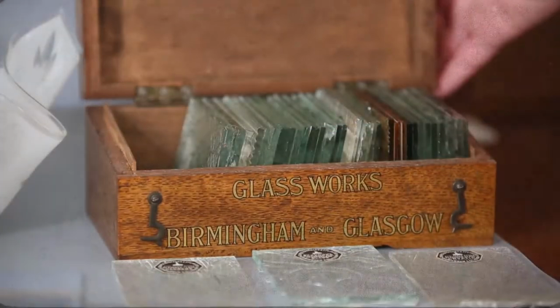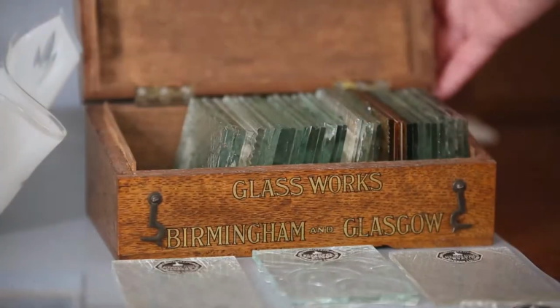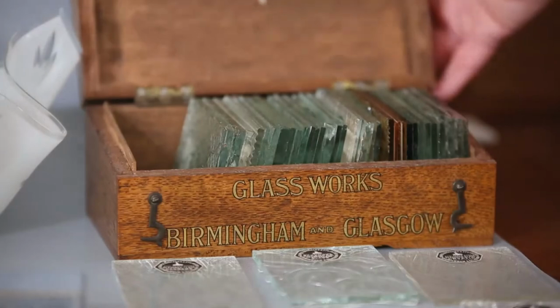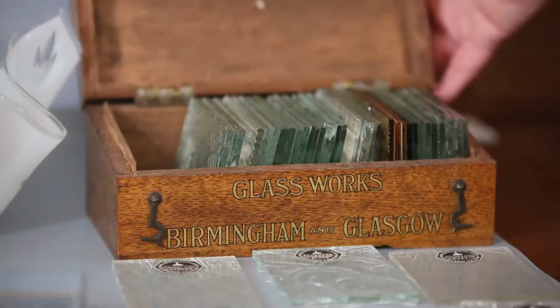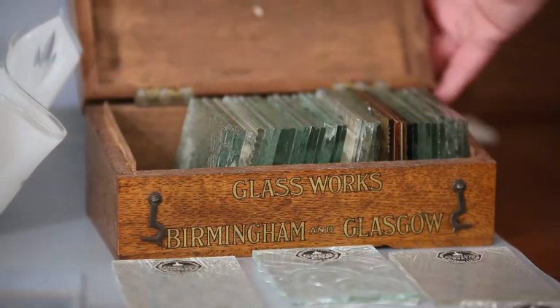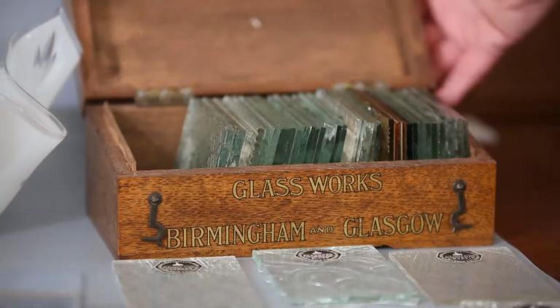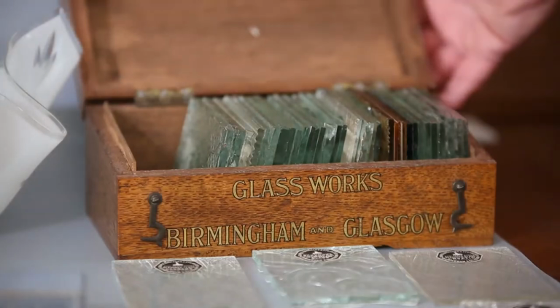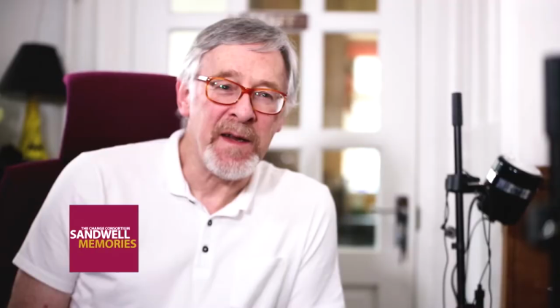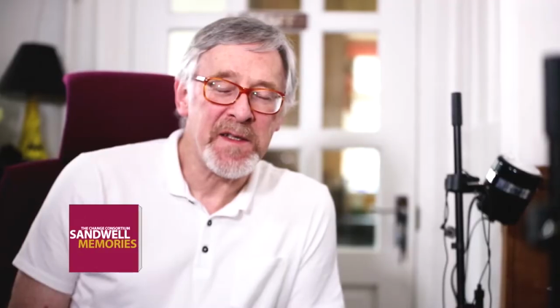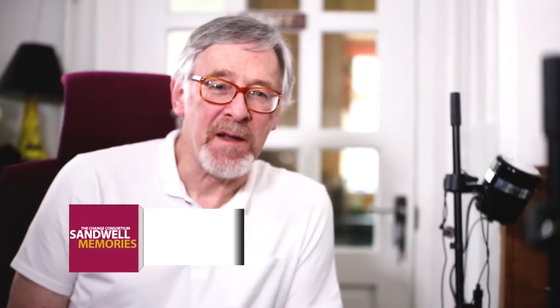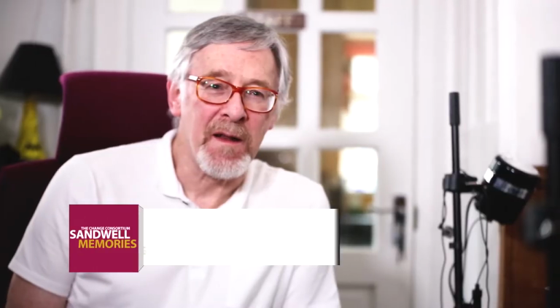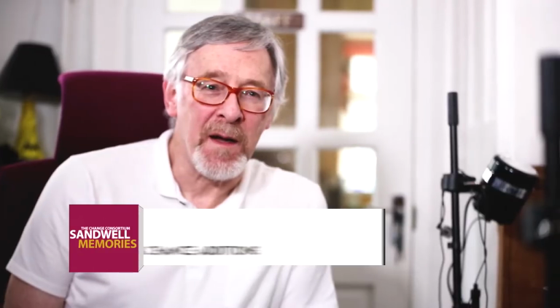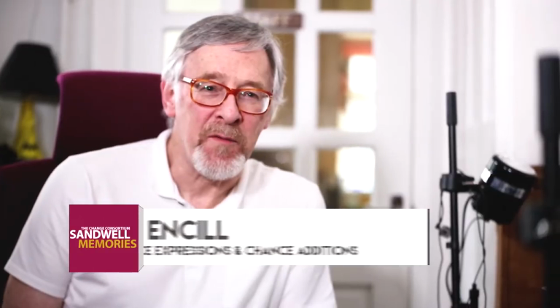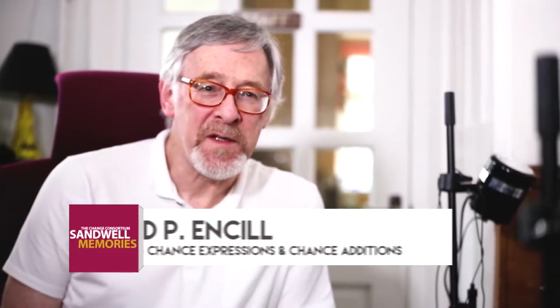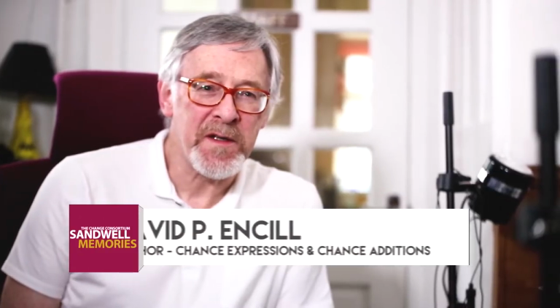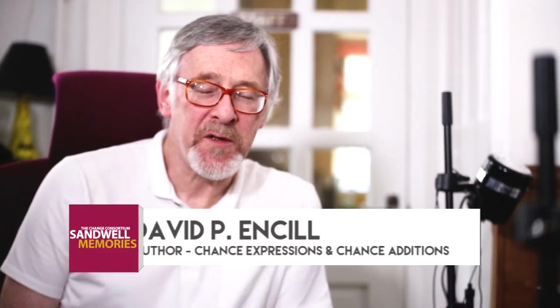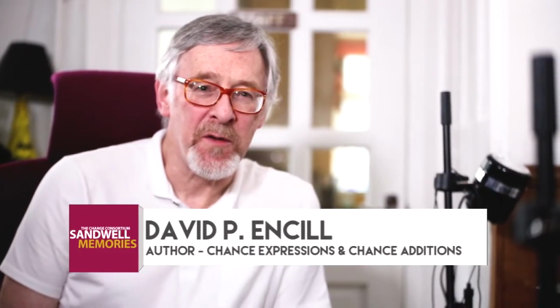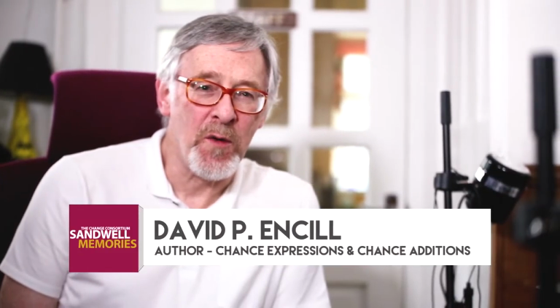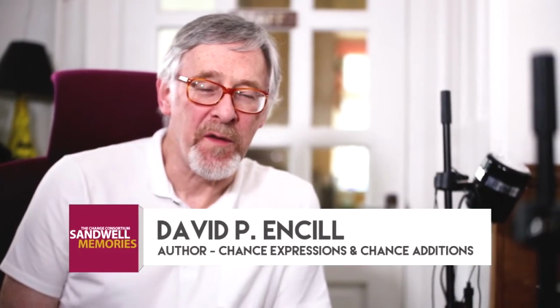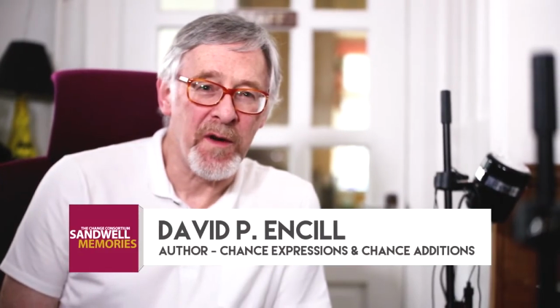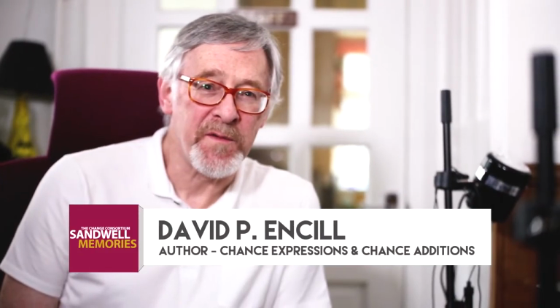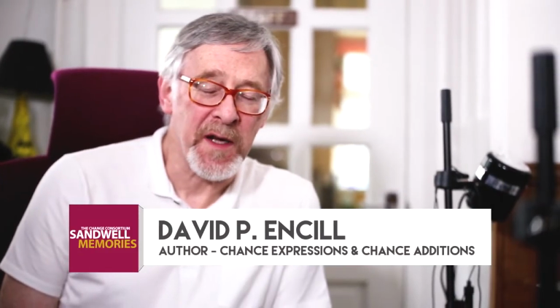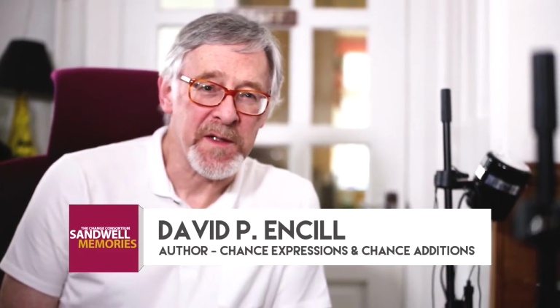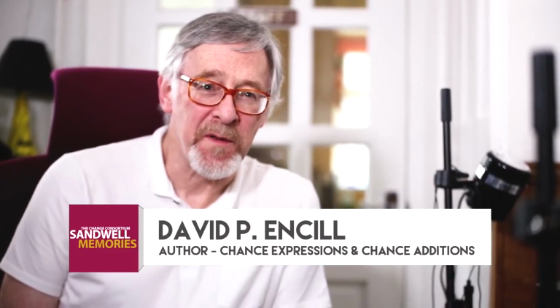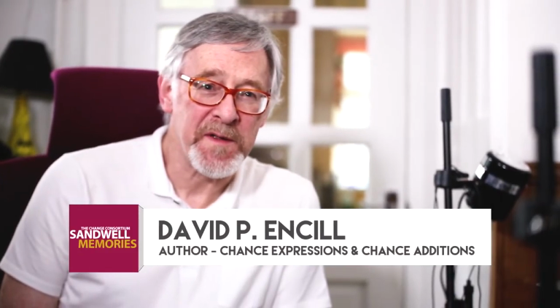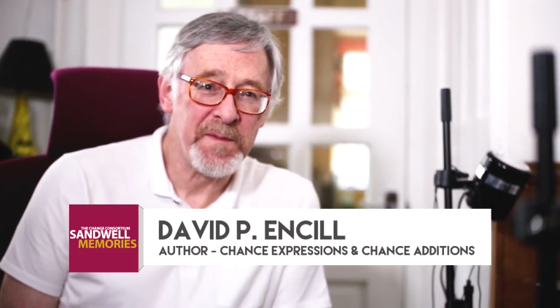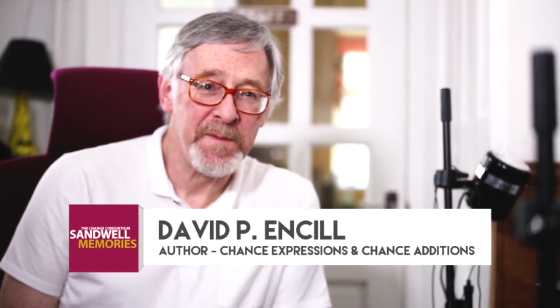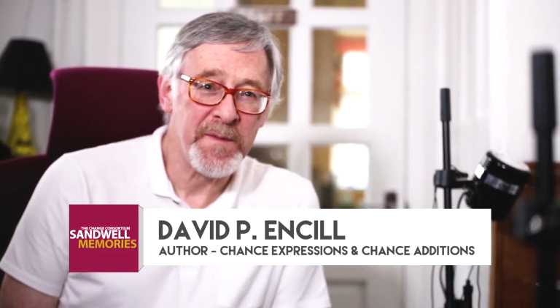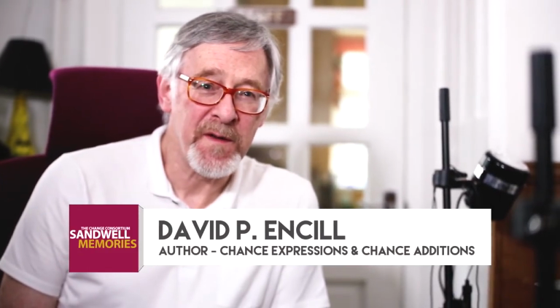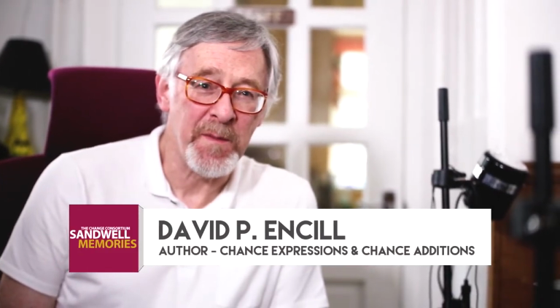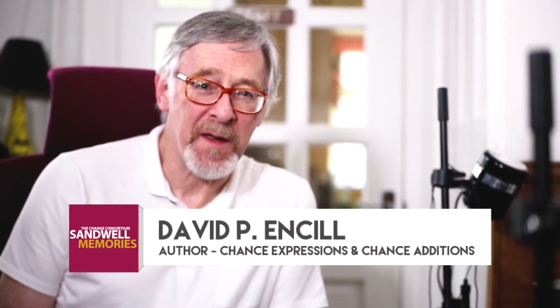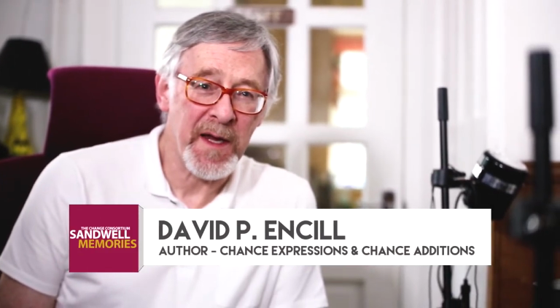My name is David Ensill. I'm a researcher and author of Chance Brothers of Smethwick.